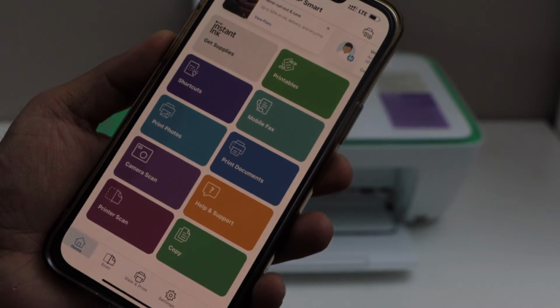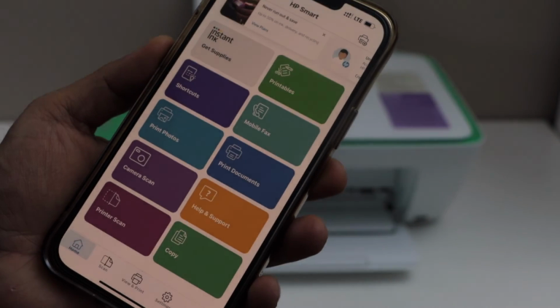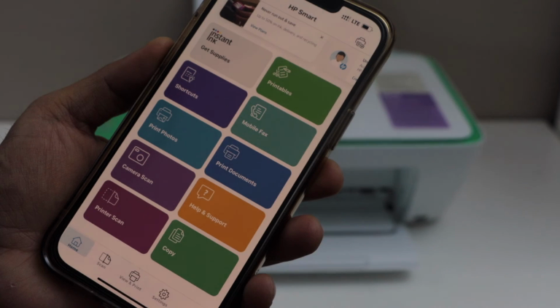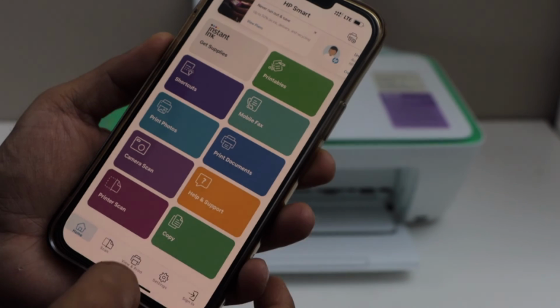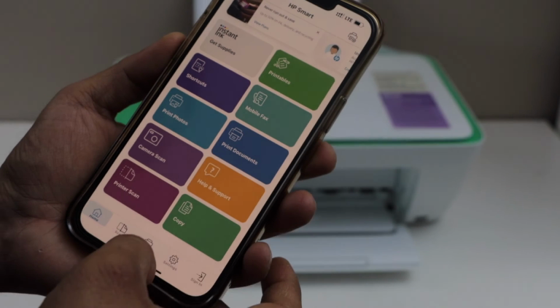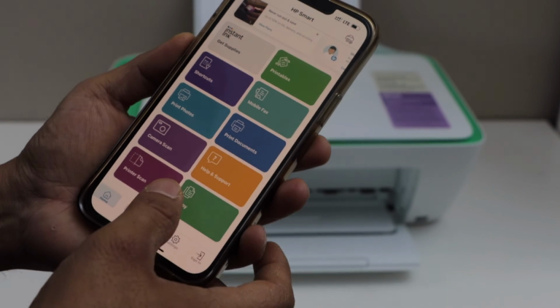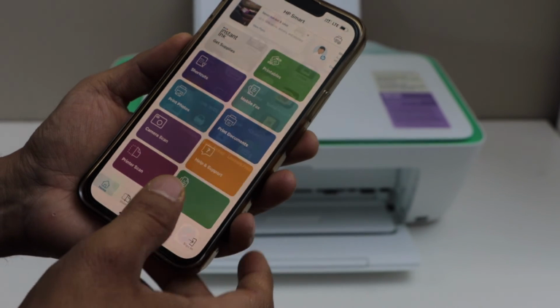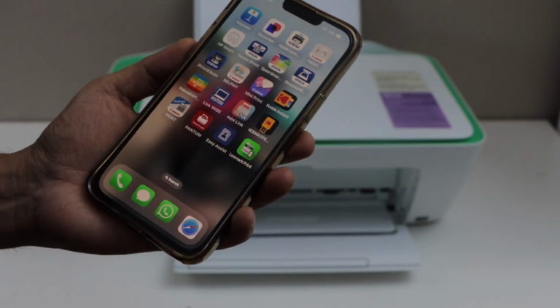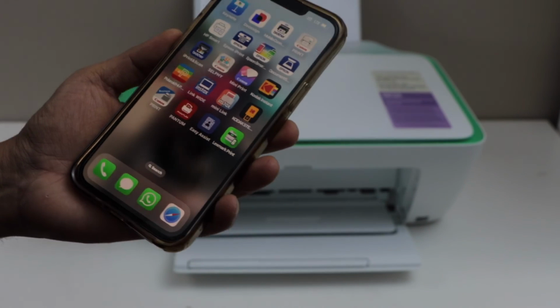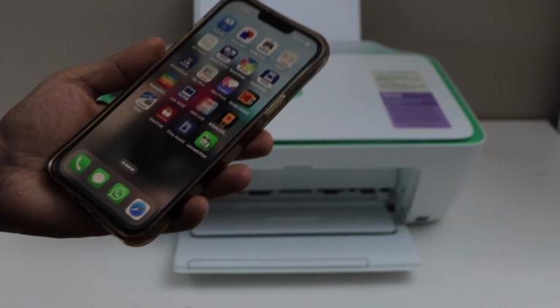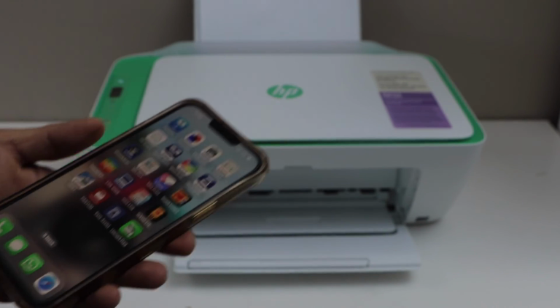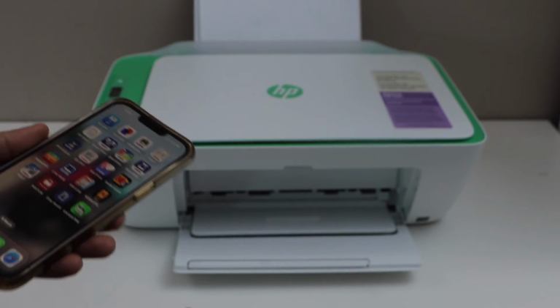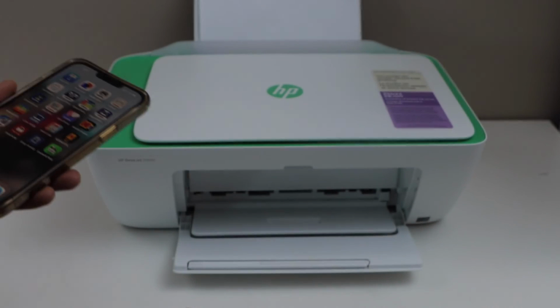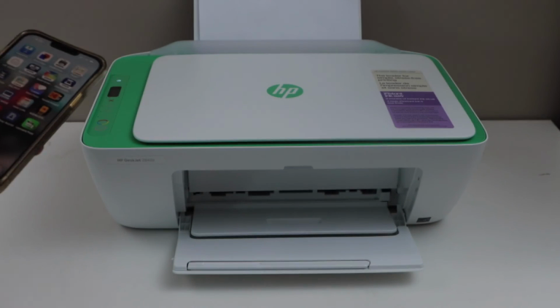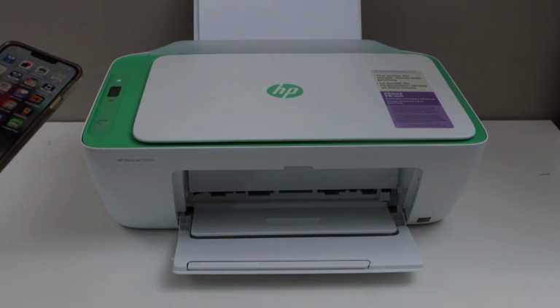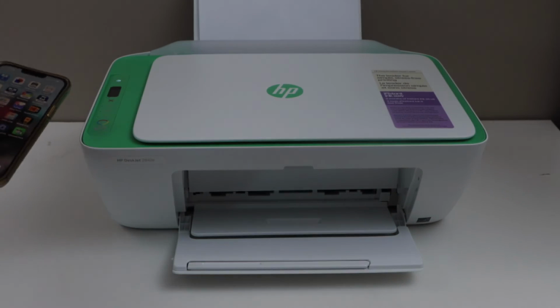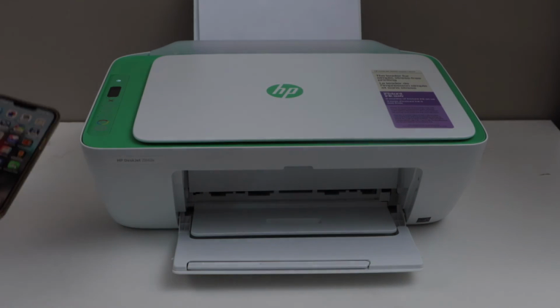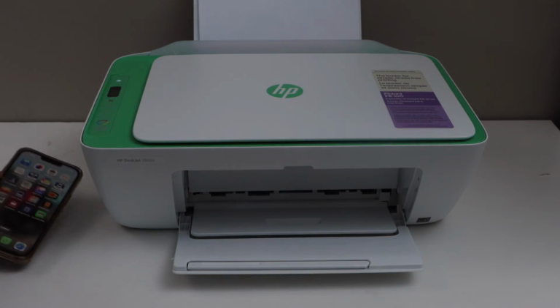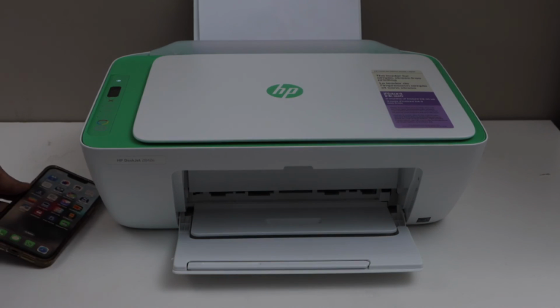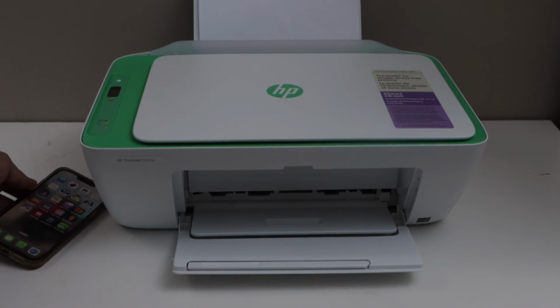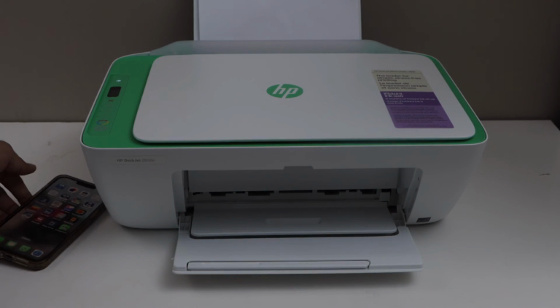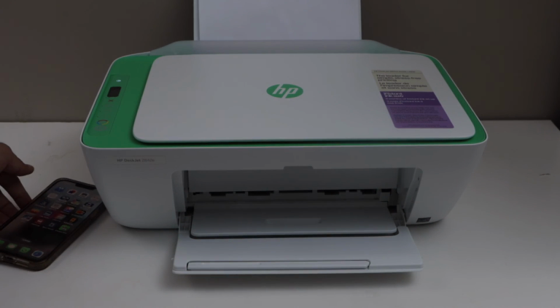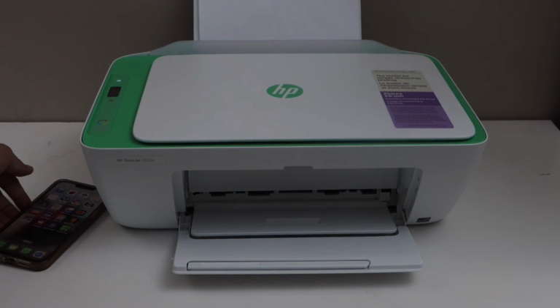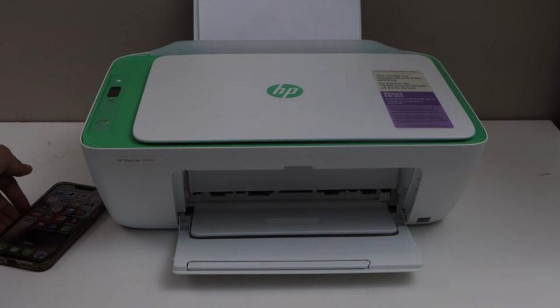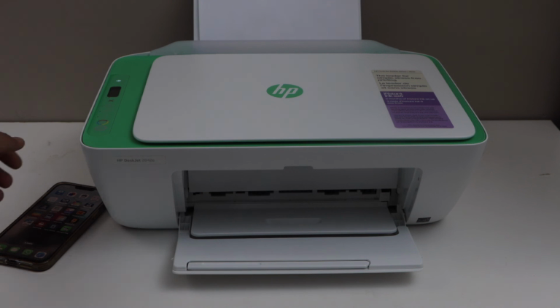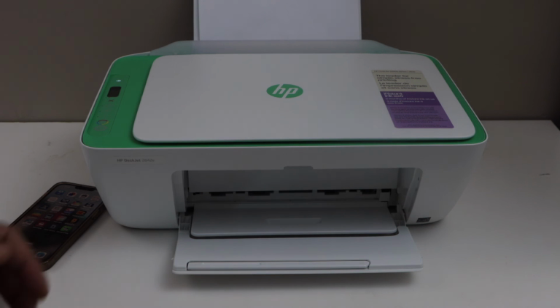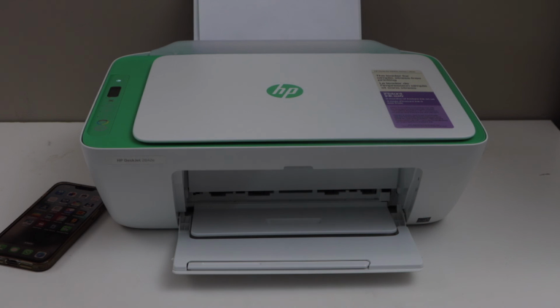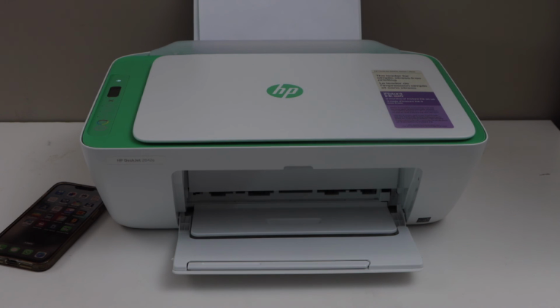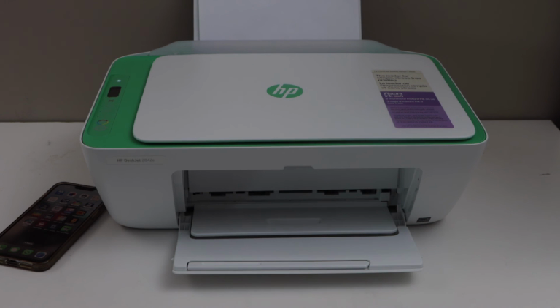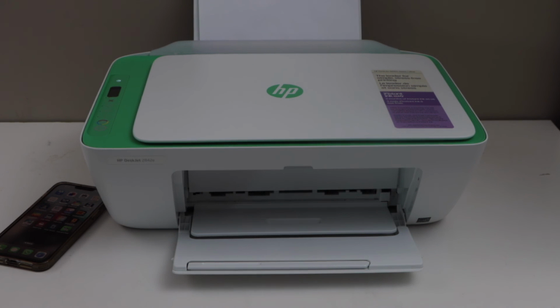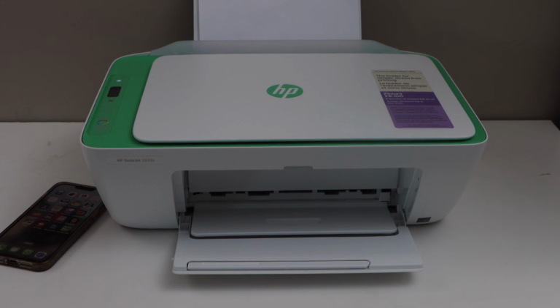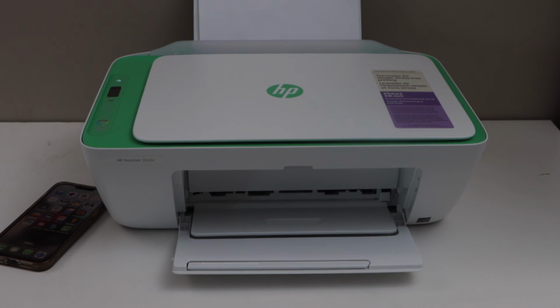This way we can scan multiple pages with this printer using the smartphone and the HP Smart app. Thanks for watching.